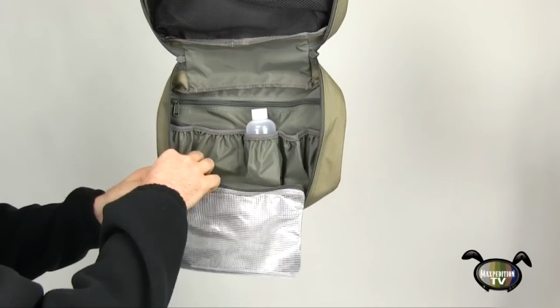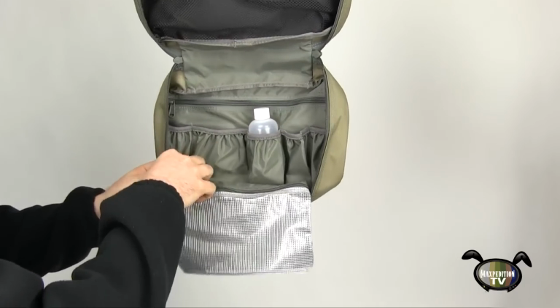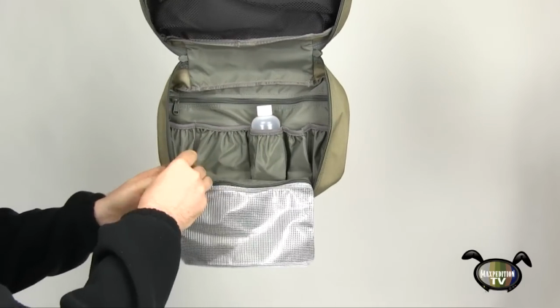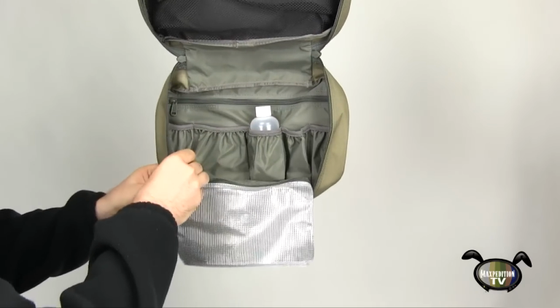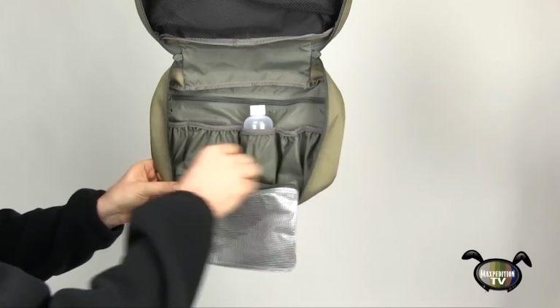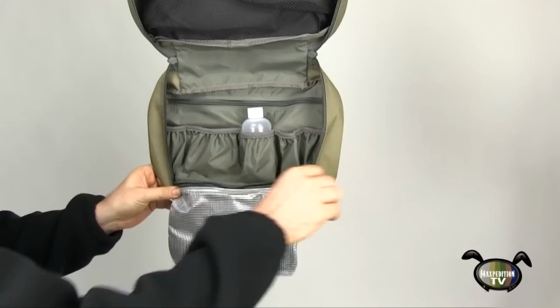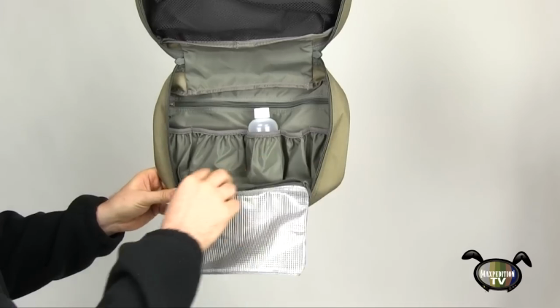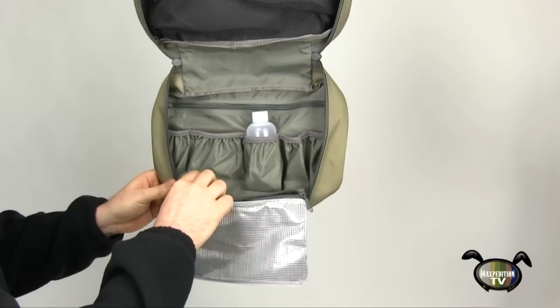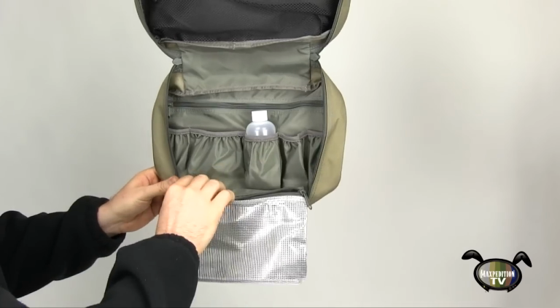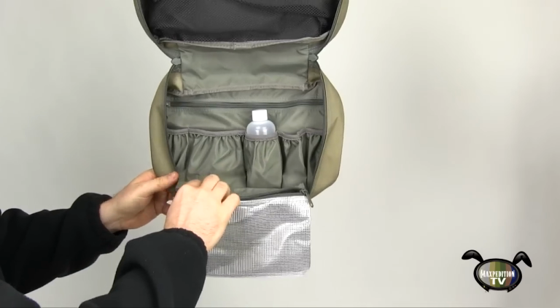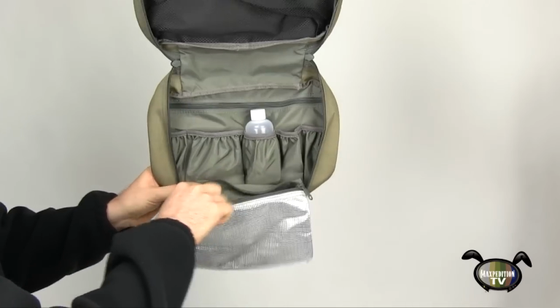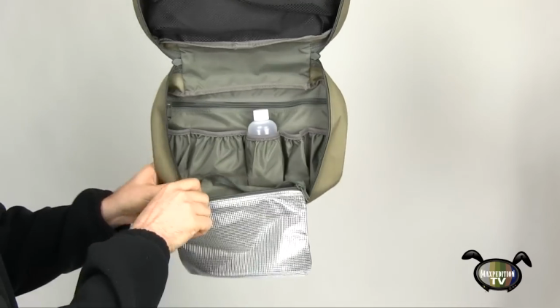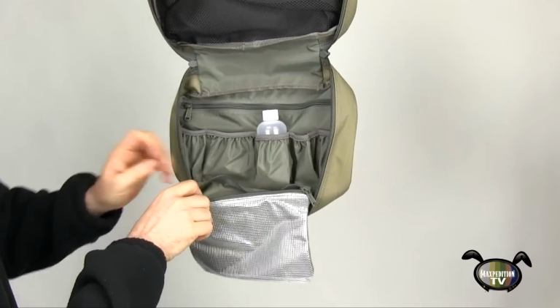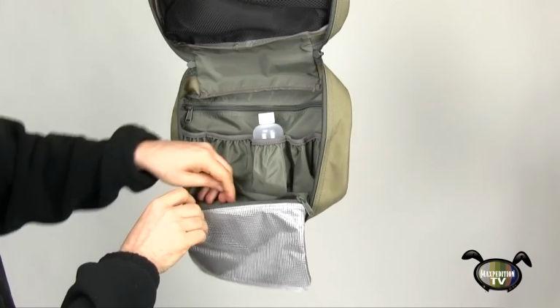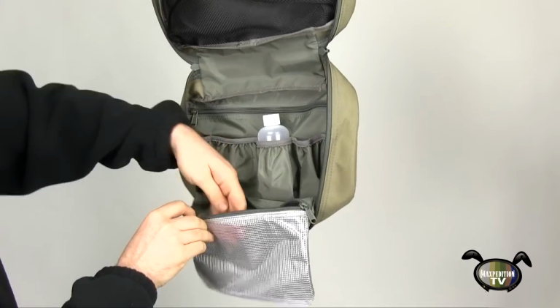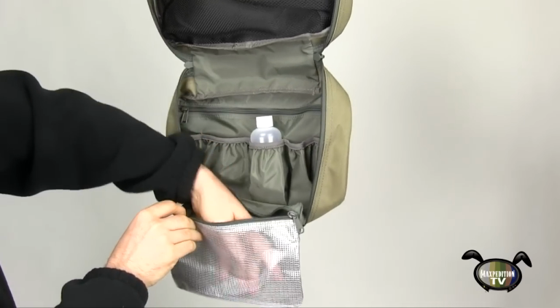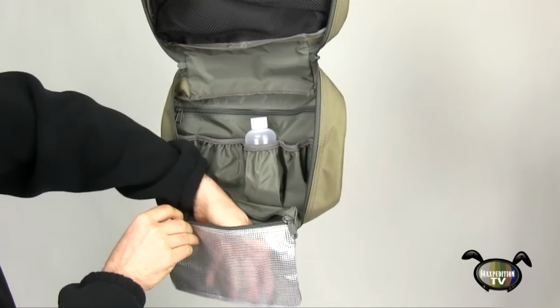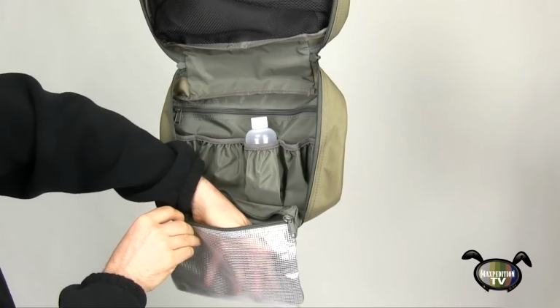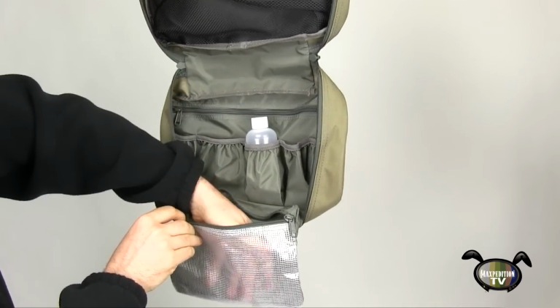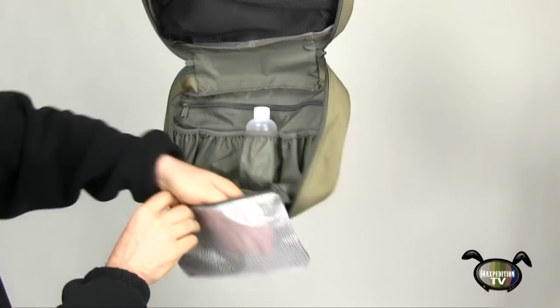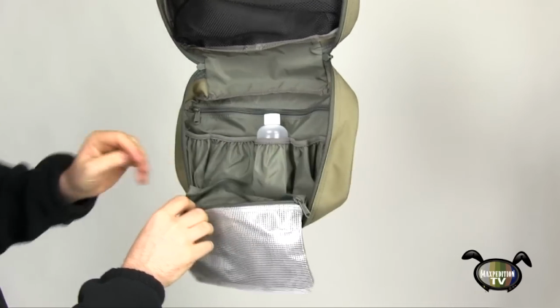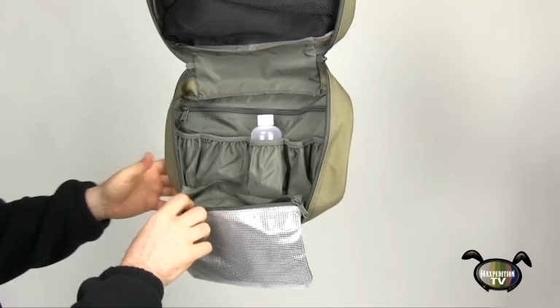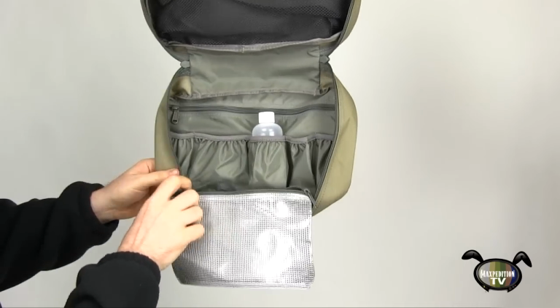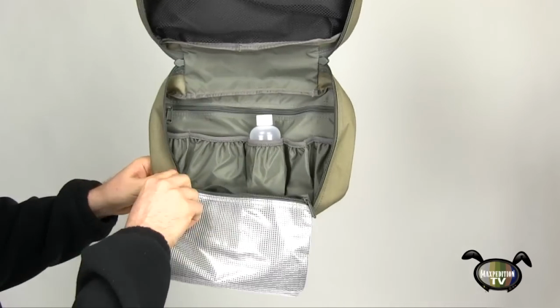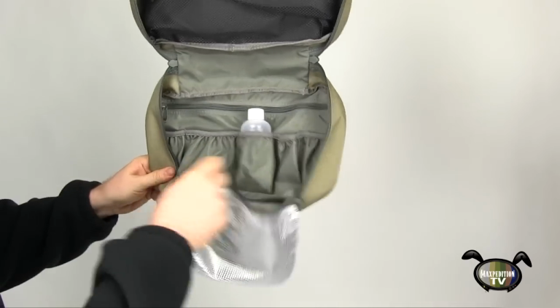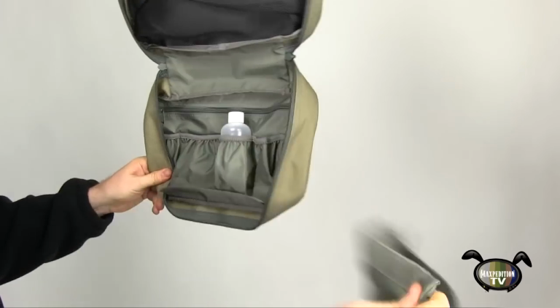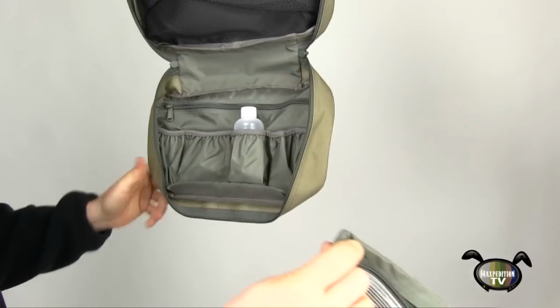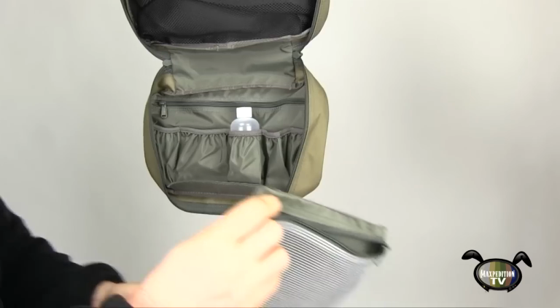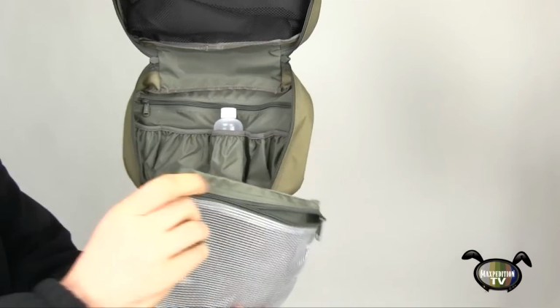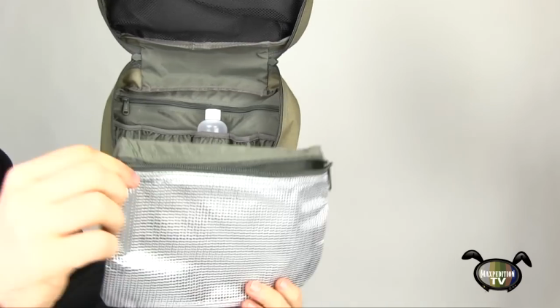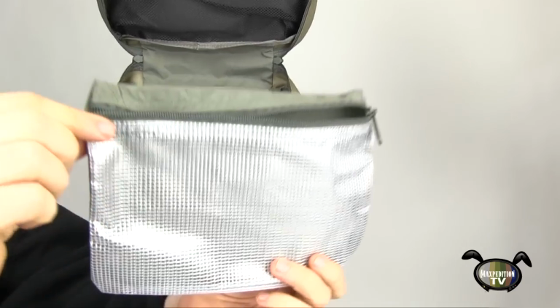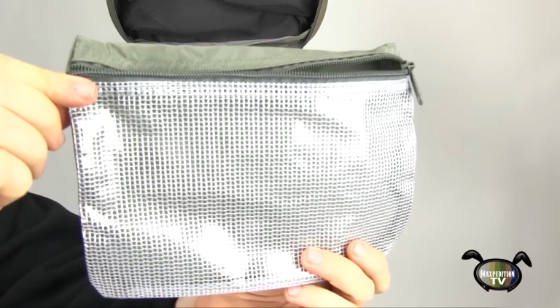Finally there is a pull down zipper pocket made of durable see-through plastic for yet more storage, and it's even removable.